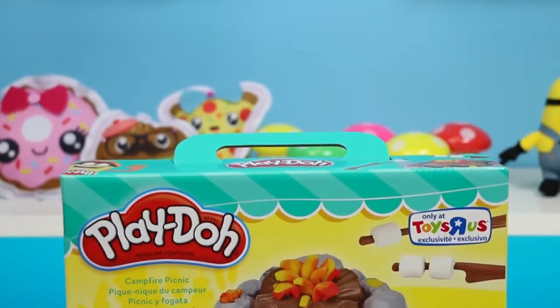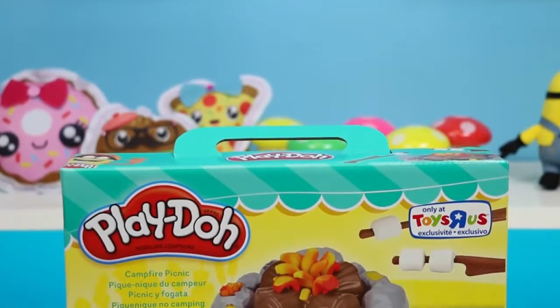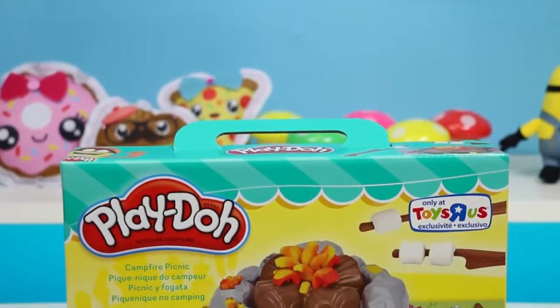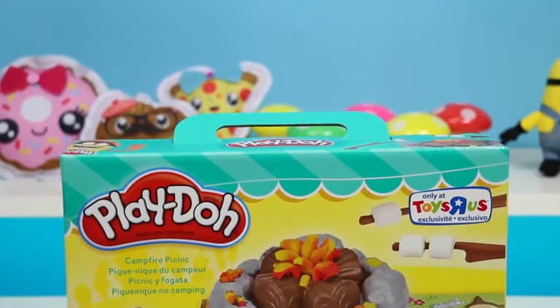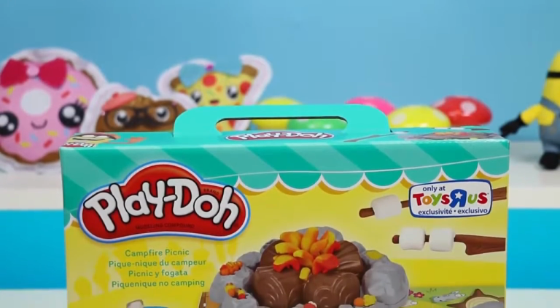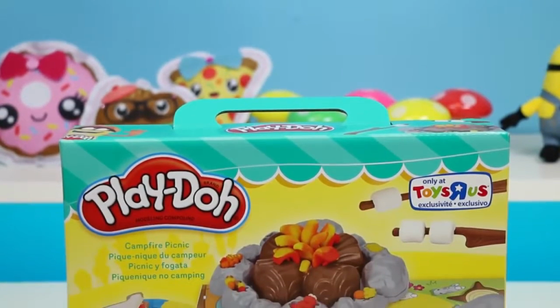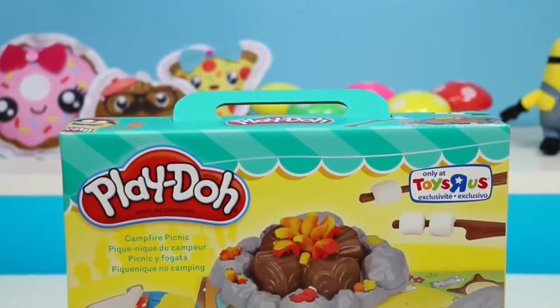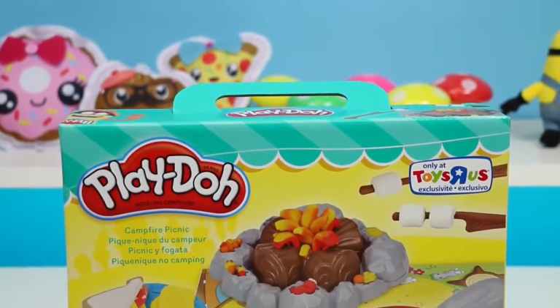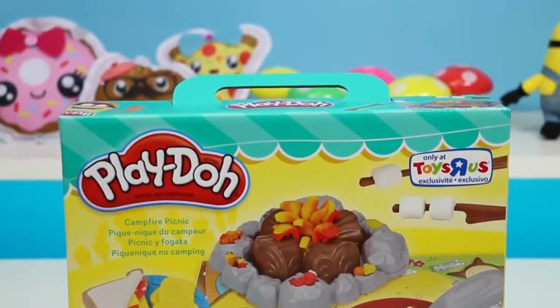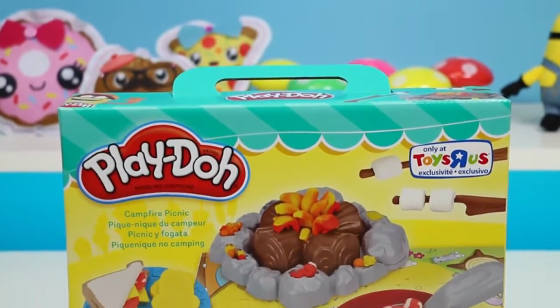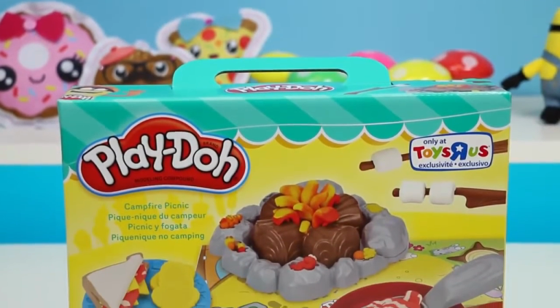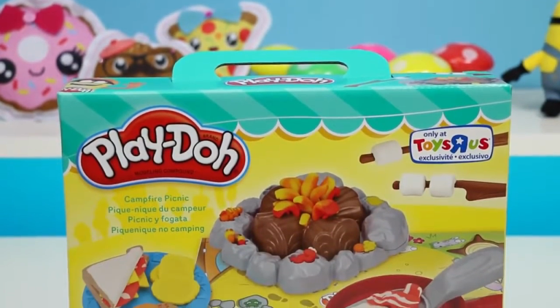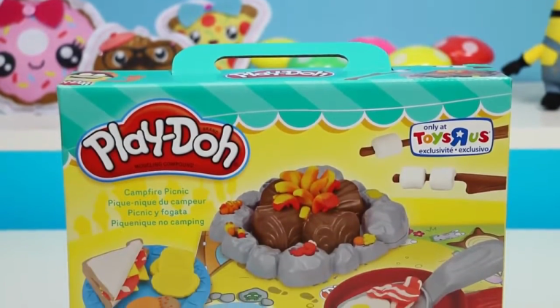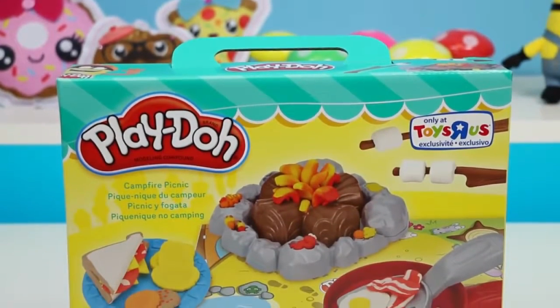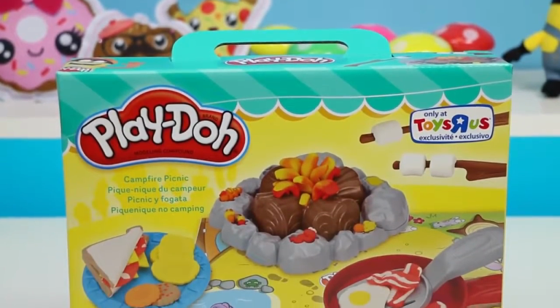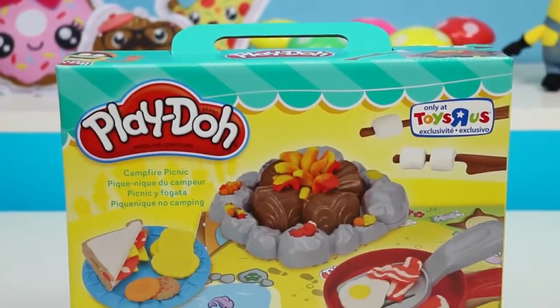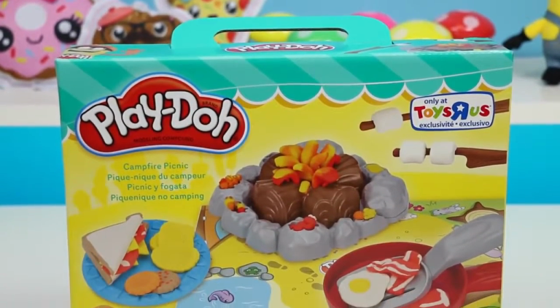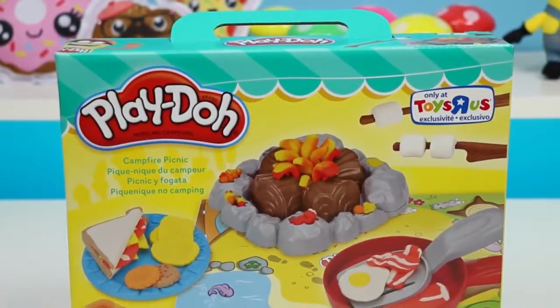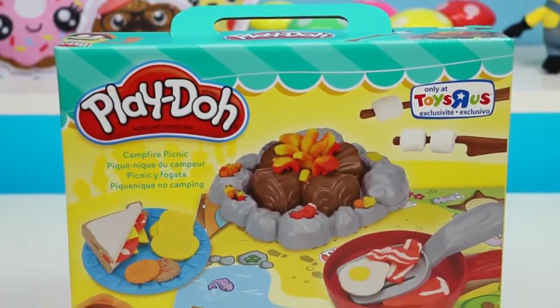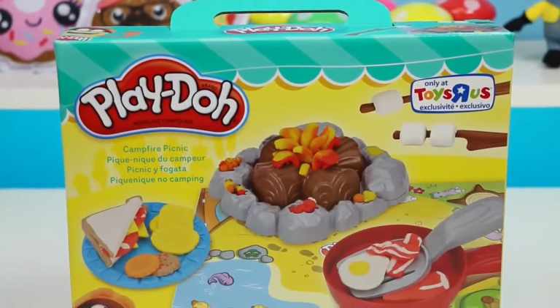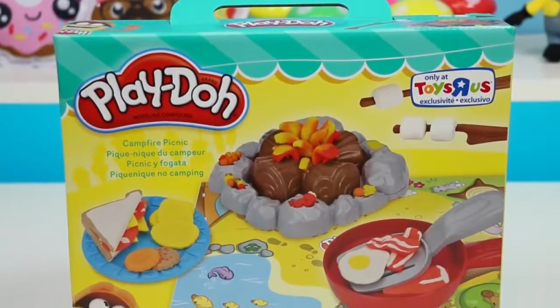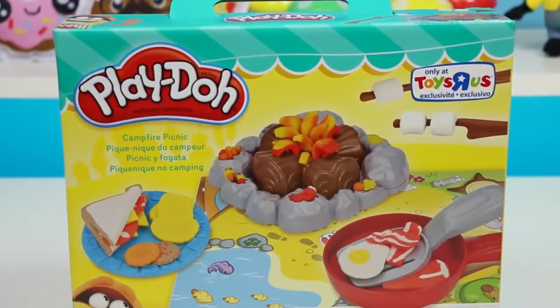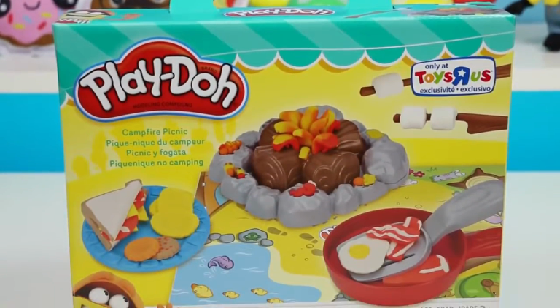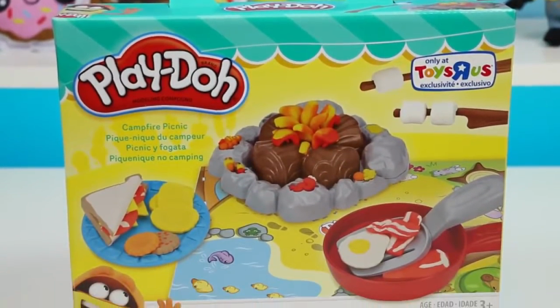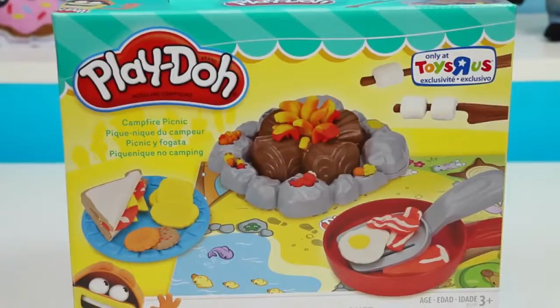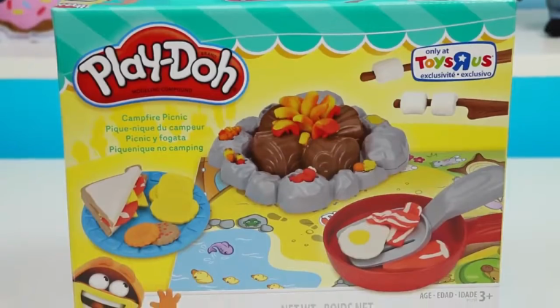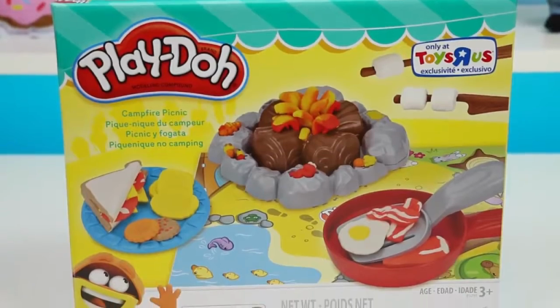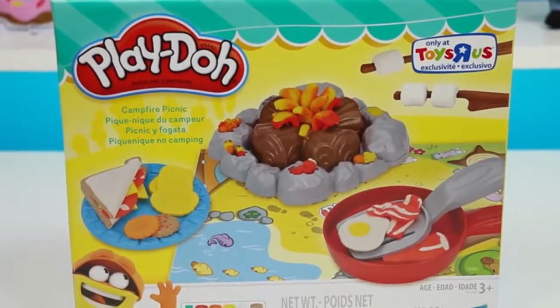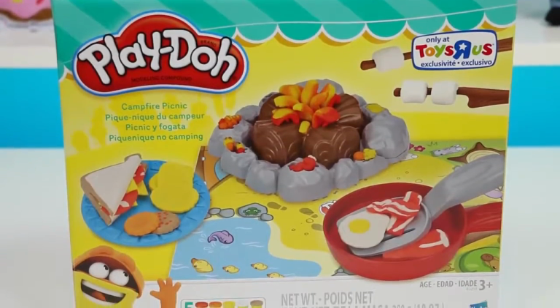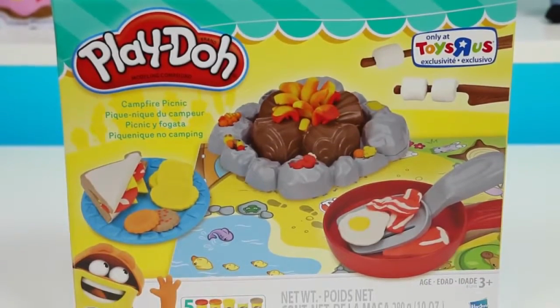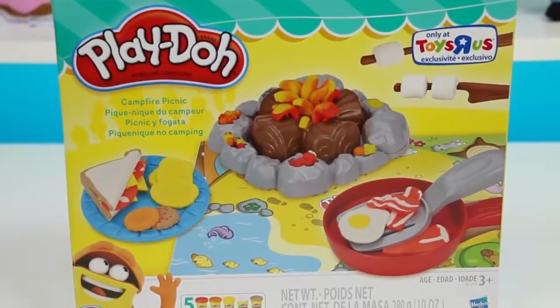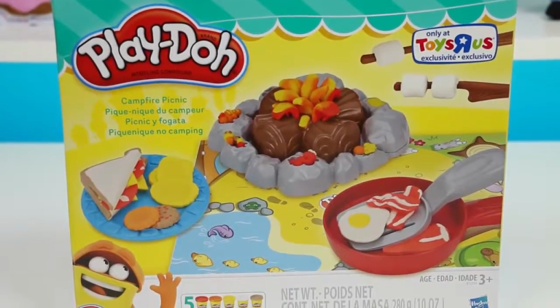Hey everyone! Awesome Dizzy Toys here! And we're going outdoors today! We'll be playing with the Play-Doh Campfire Picnic Play Set.